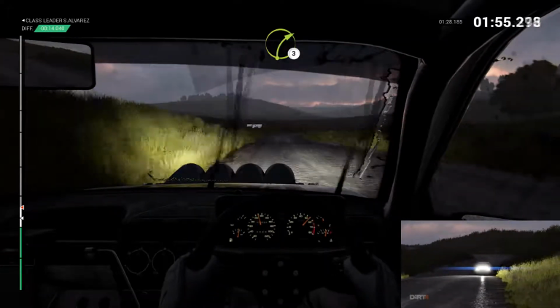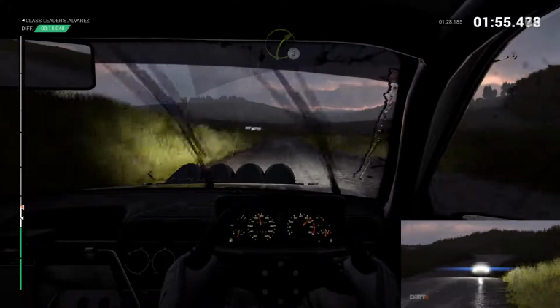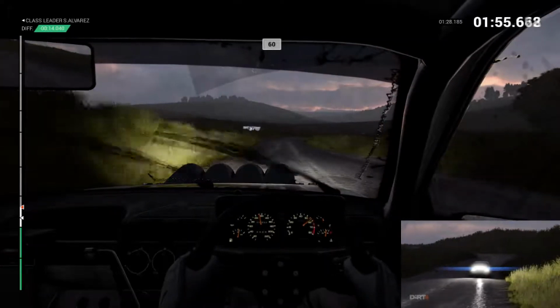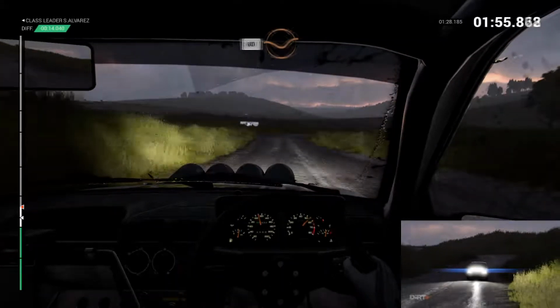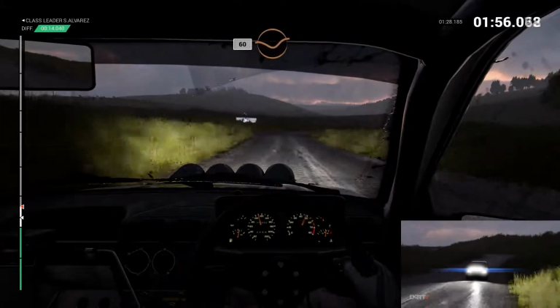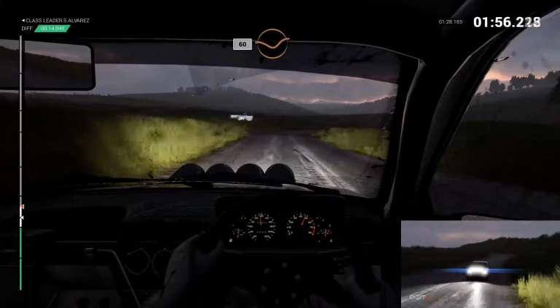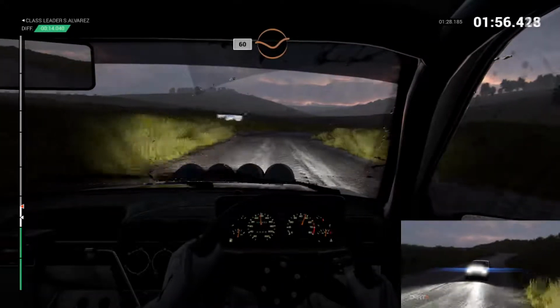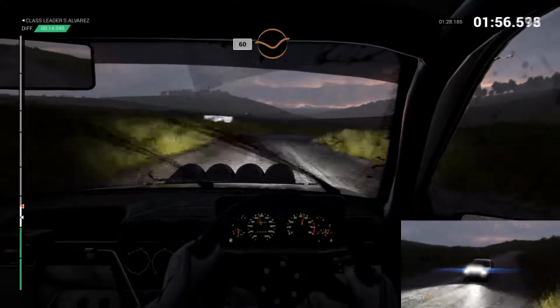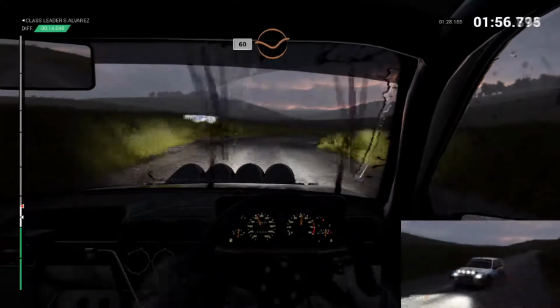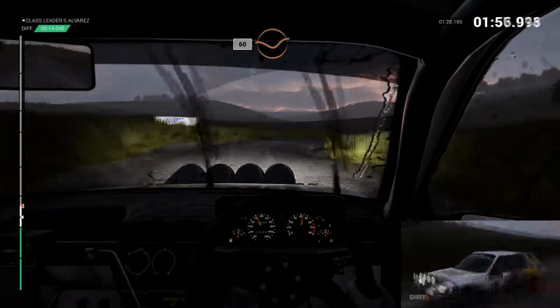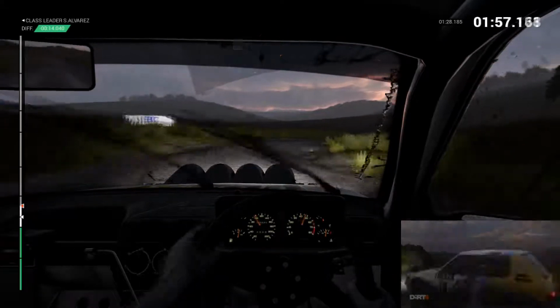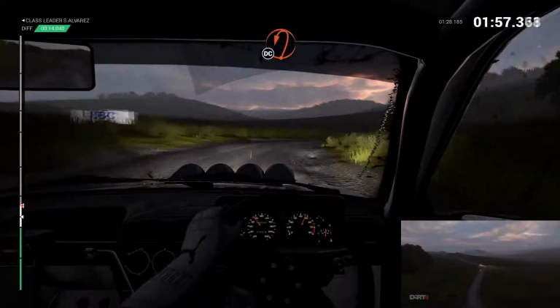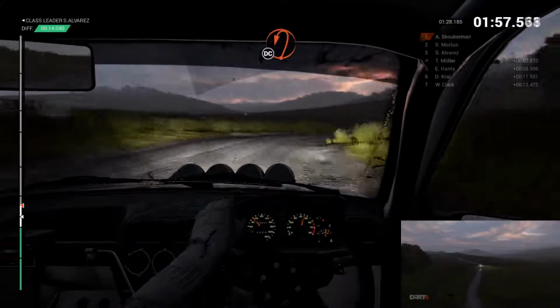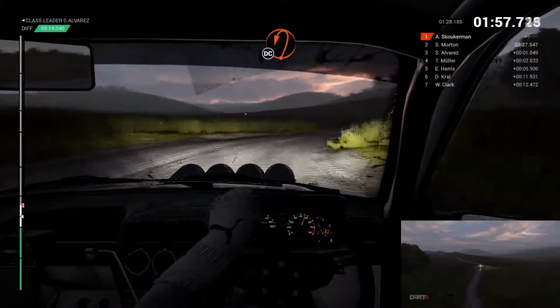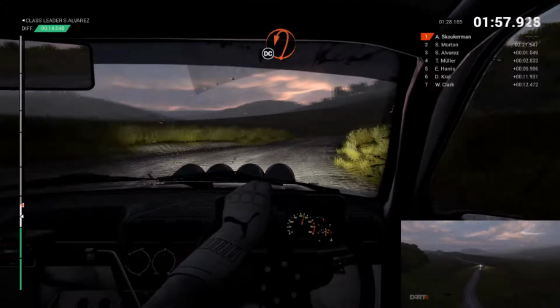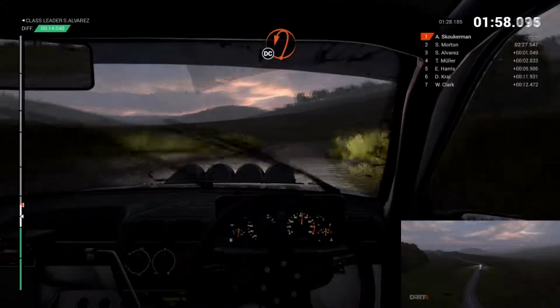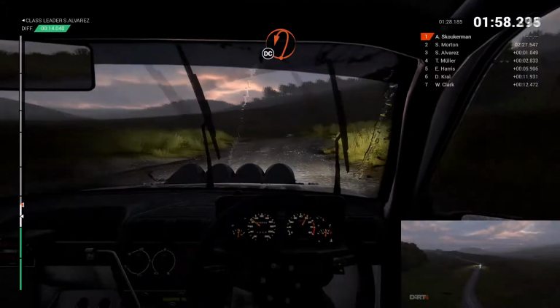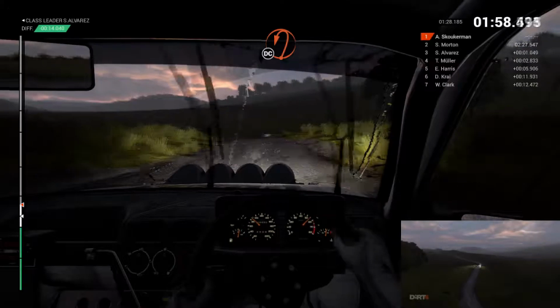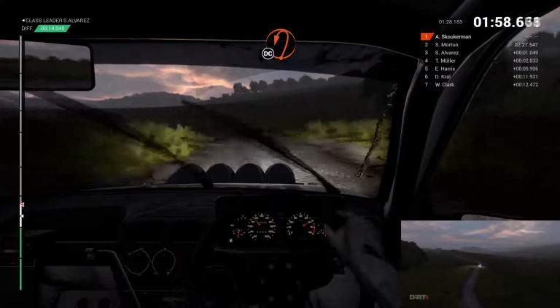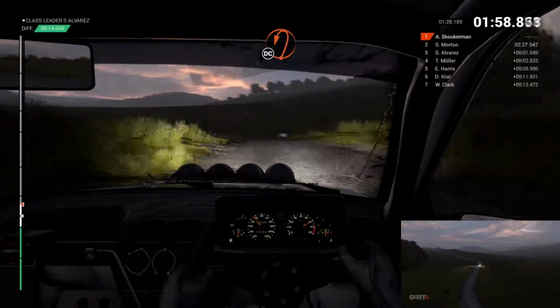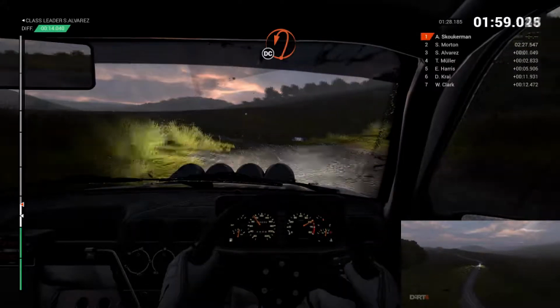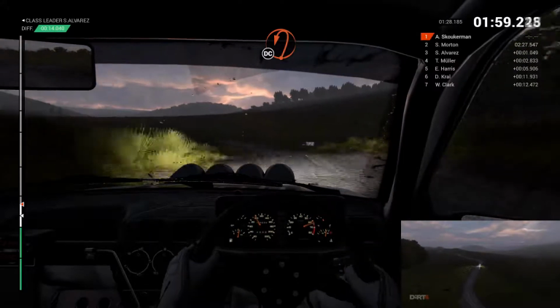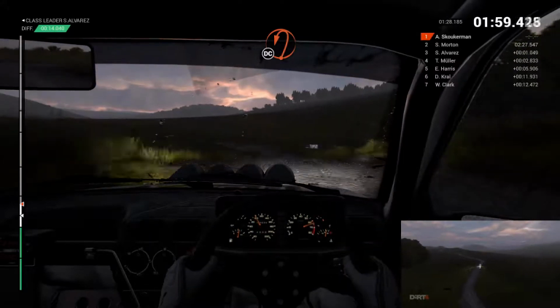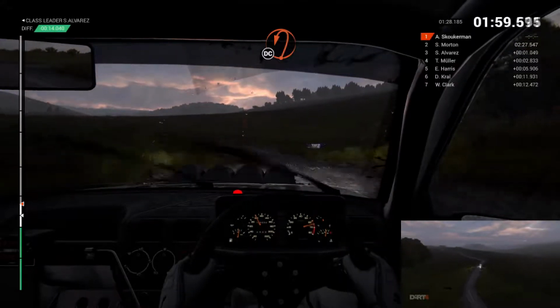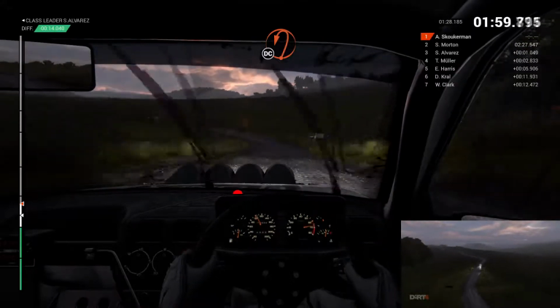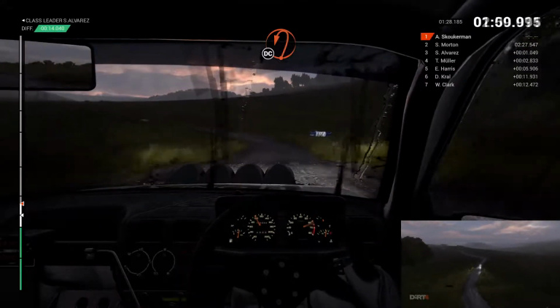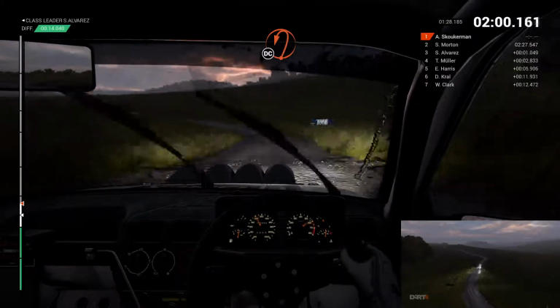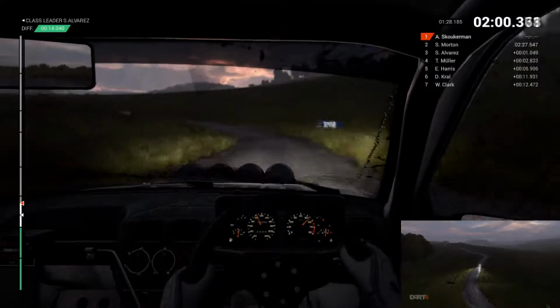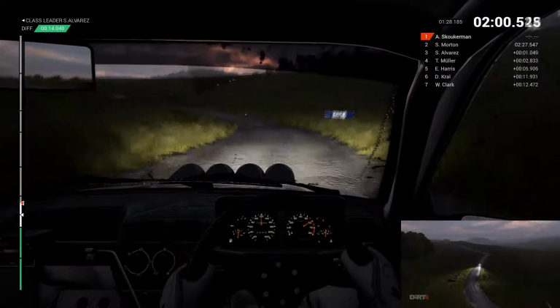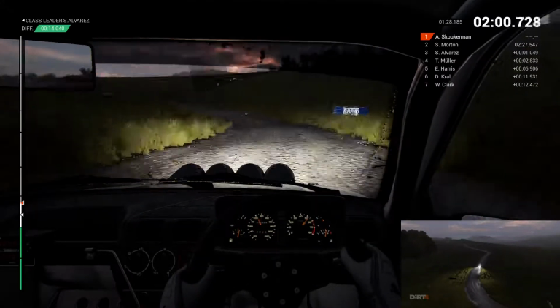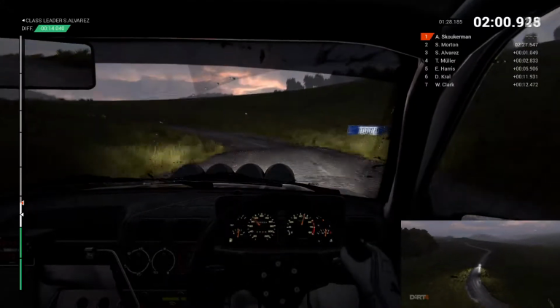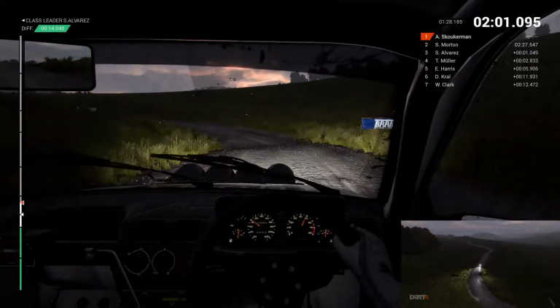60. 60 through dip. Open hairpin left, long. Don't cut. Keep middle over crest.